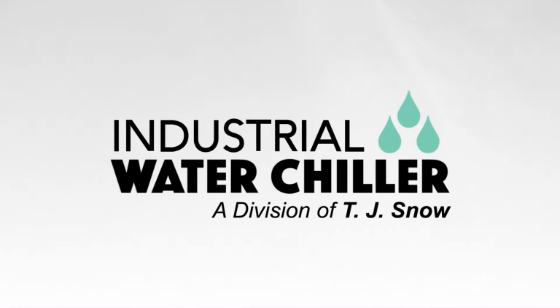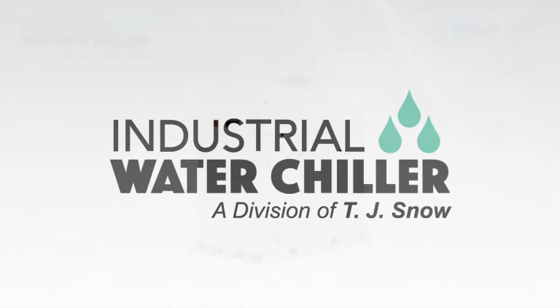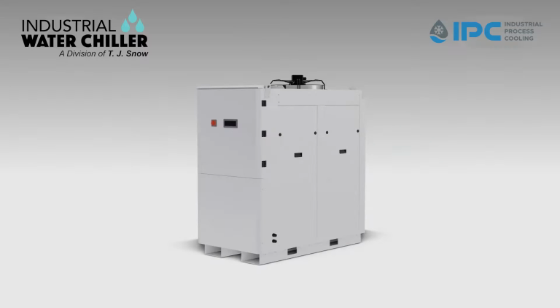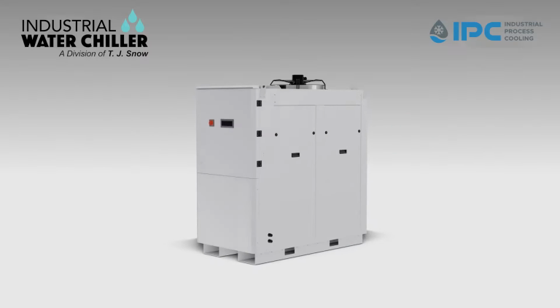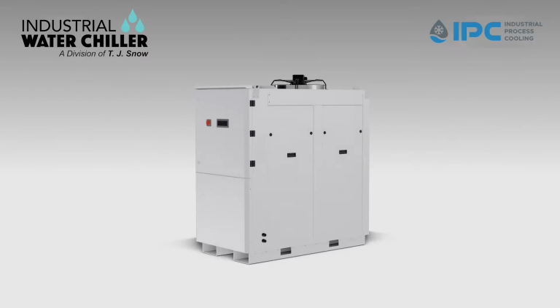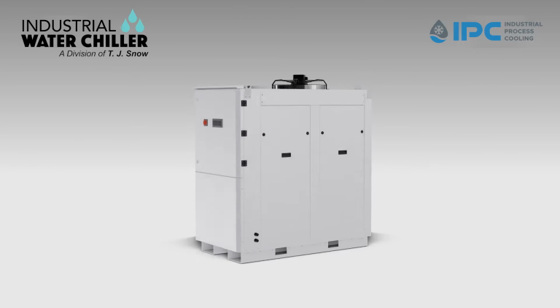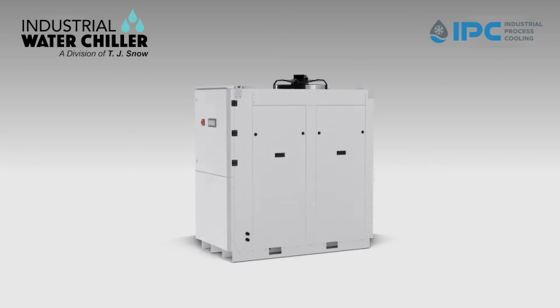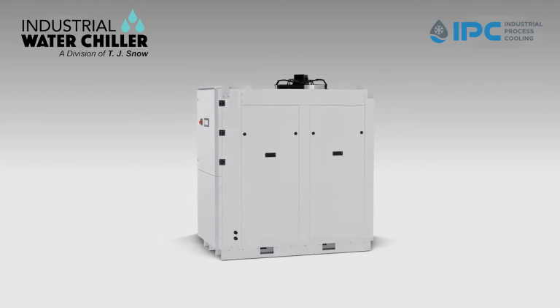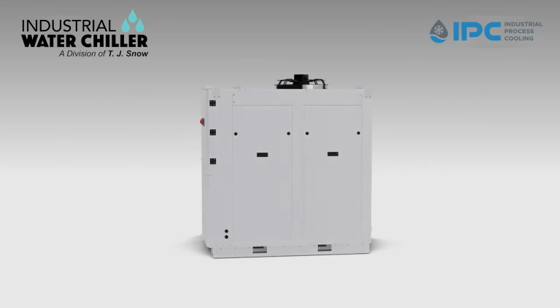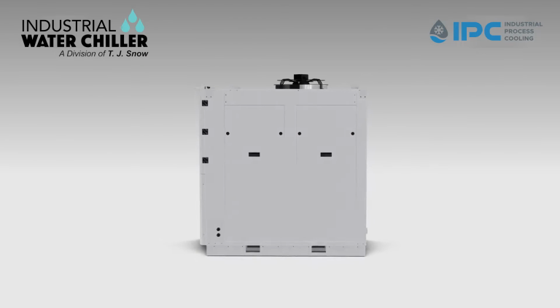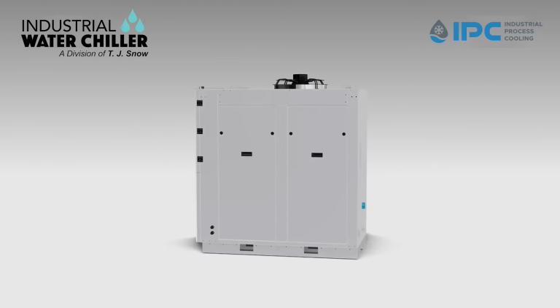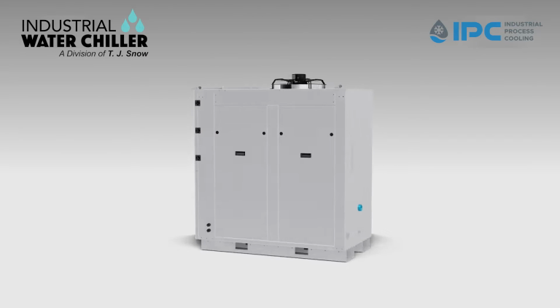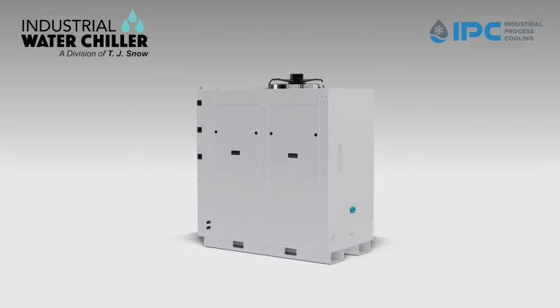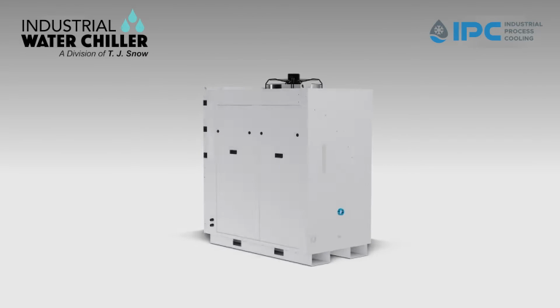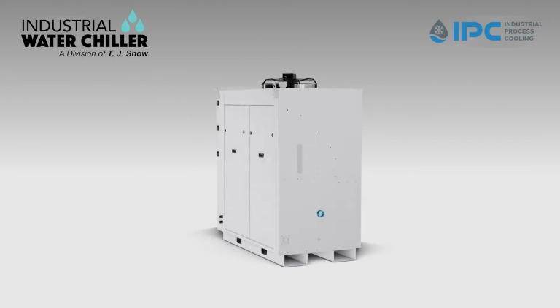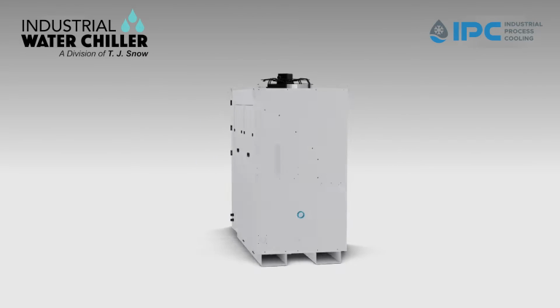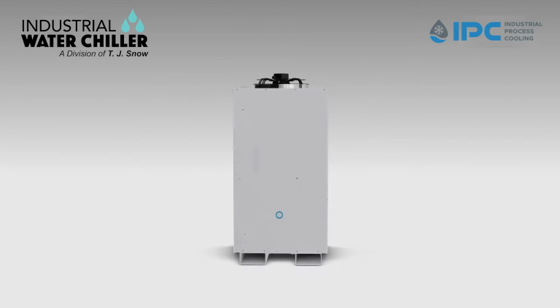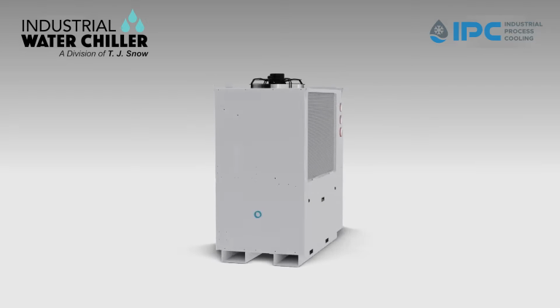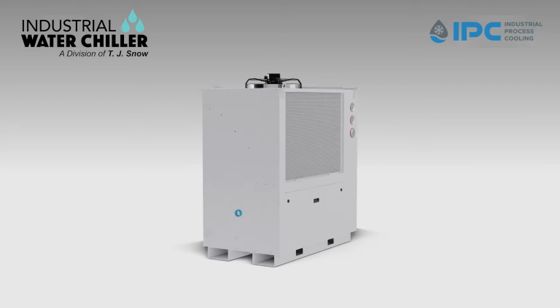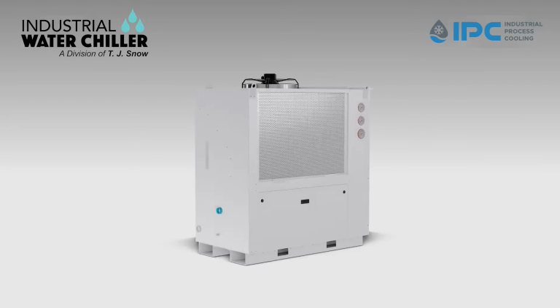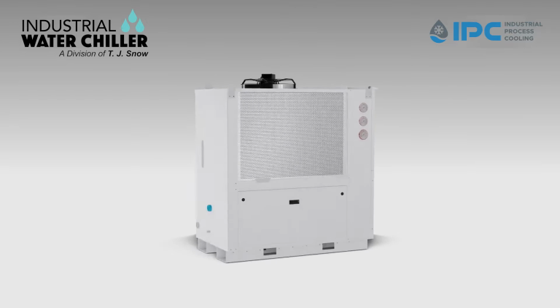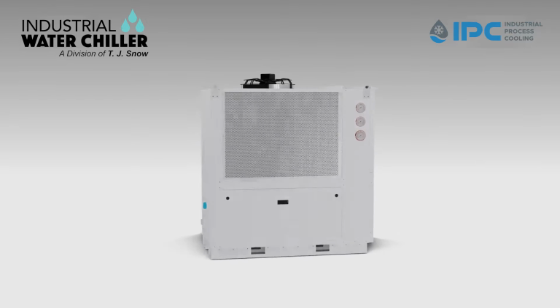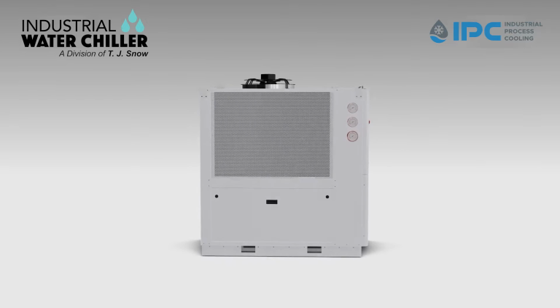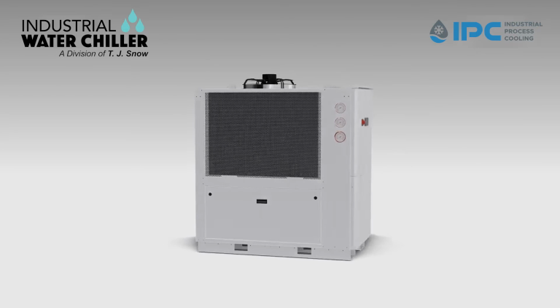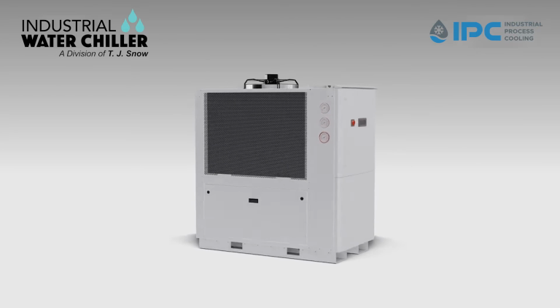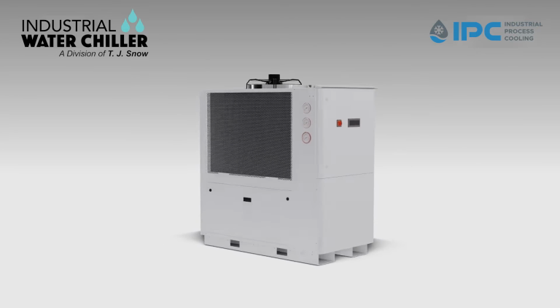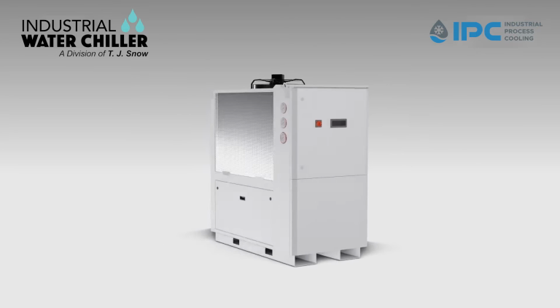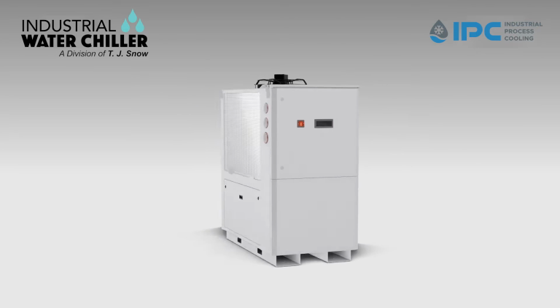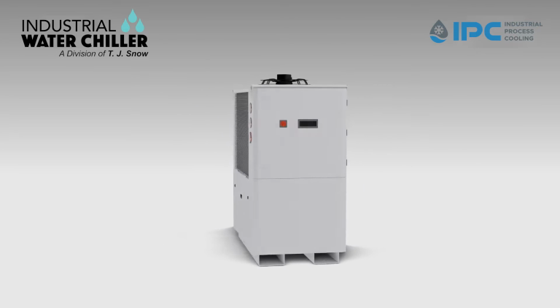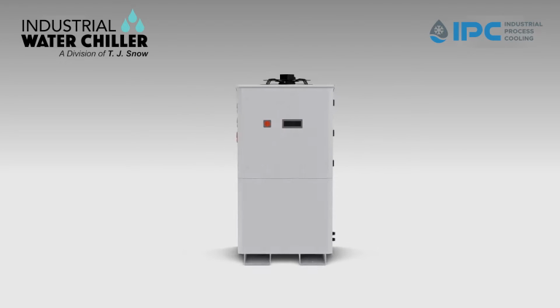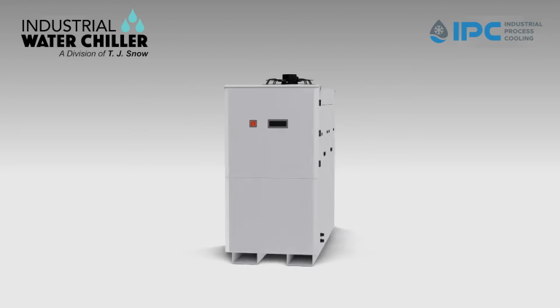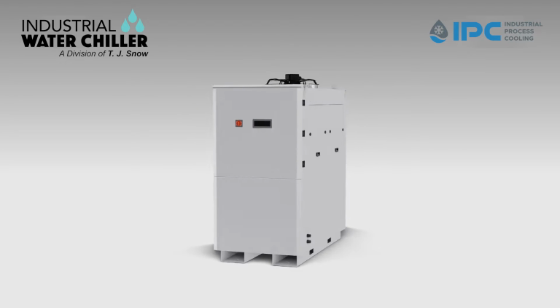Introducing IPC's Flex Chiller Series, available from Industrial Water Chiller, a division of the TJ Snow Company.